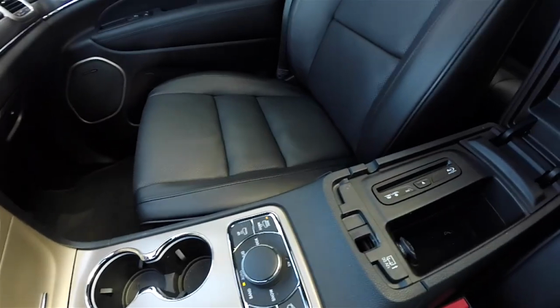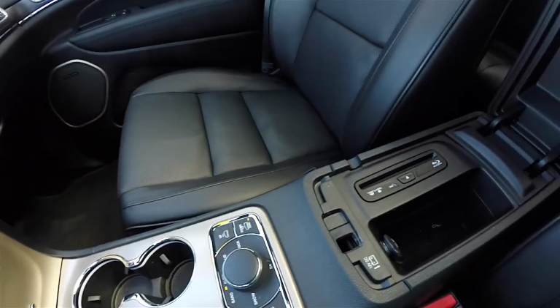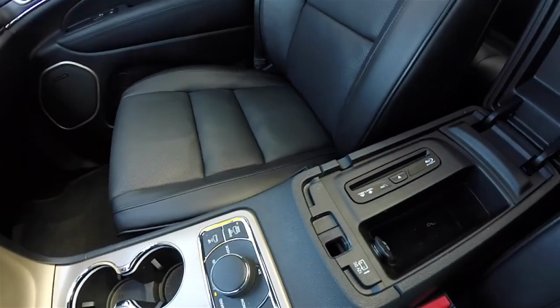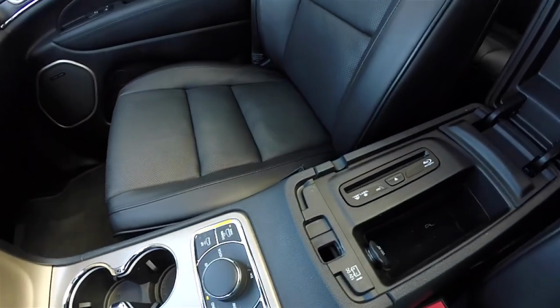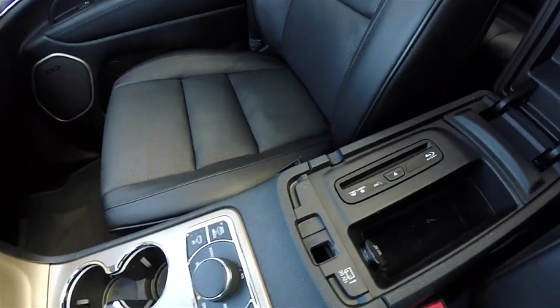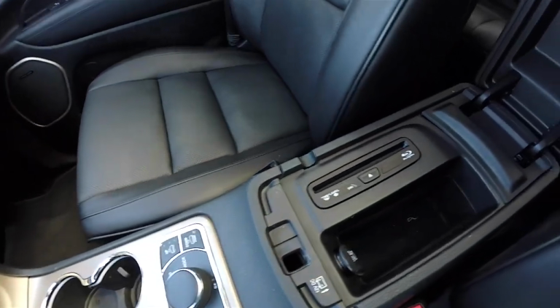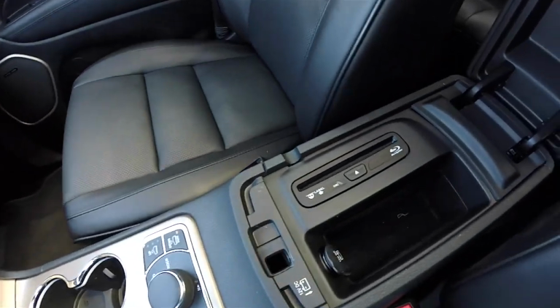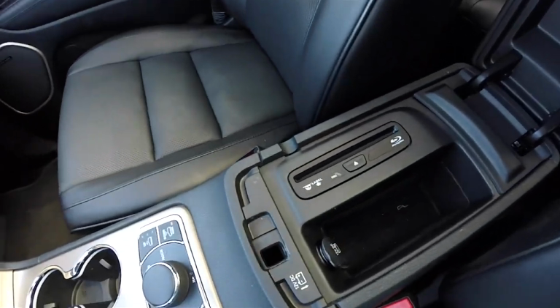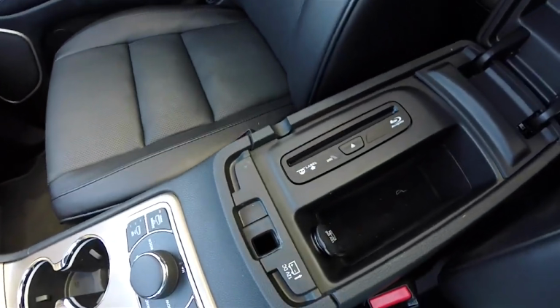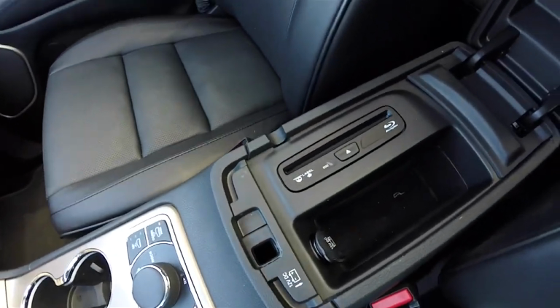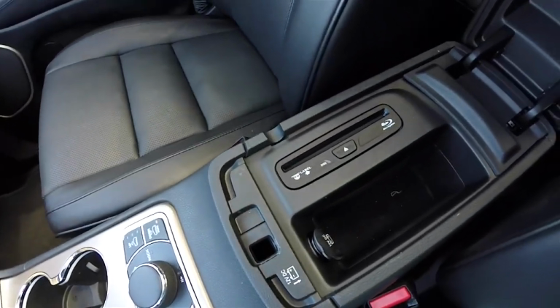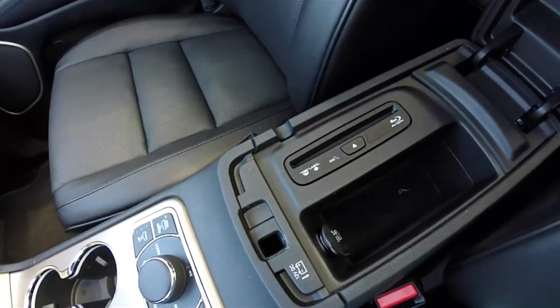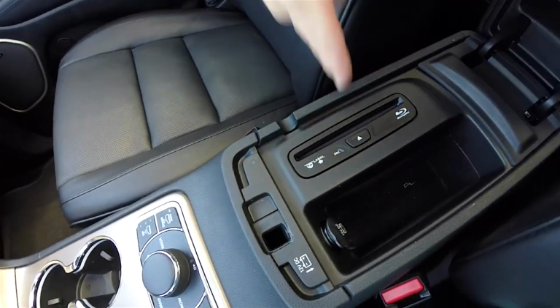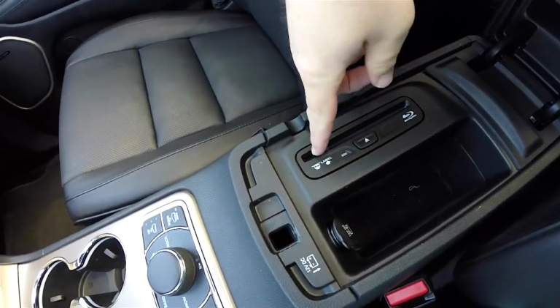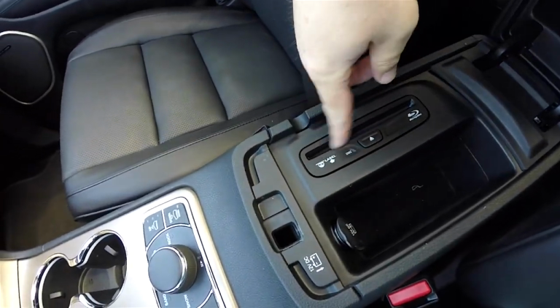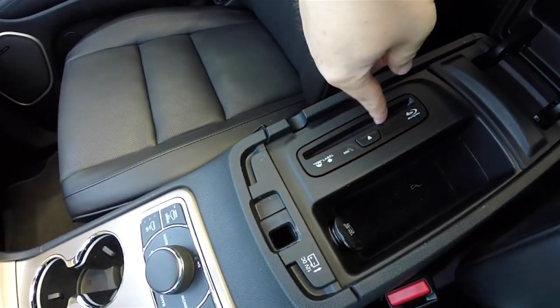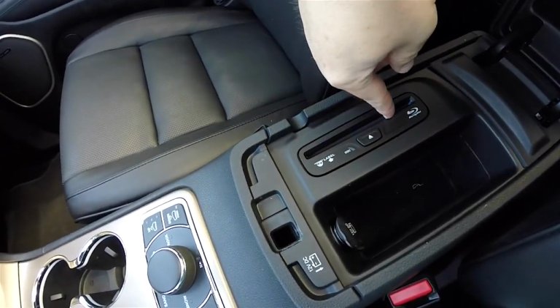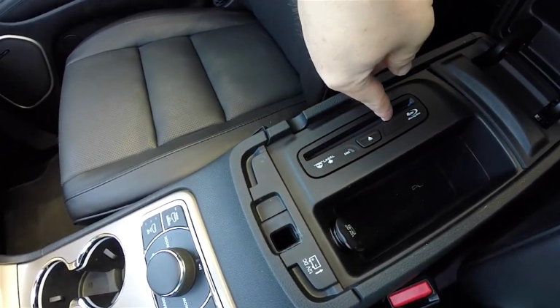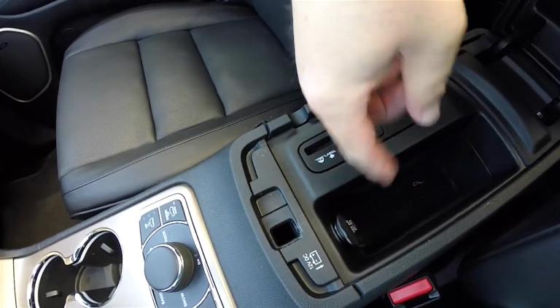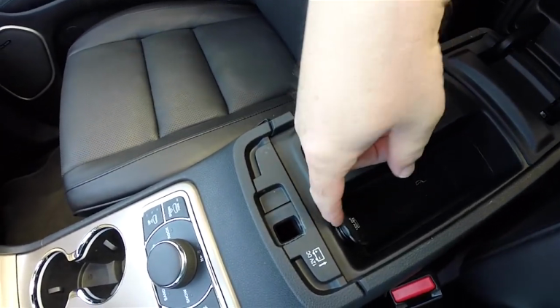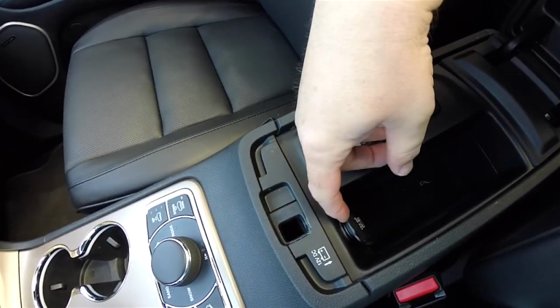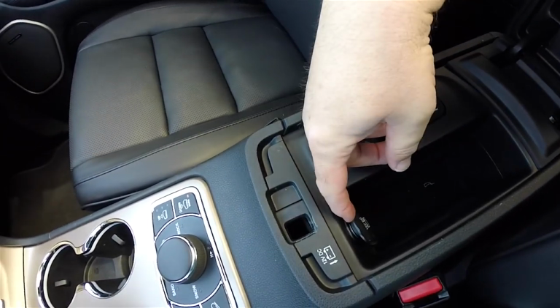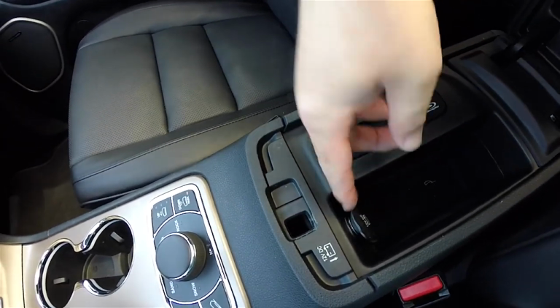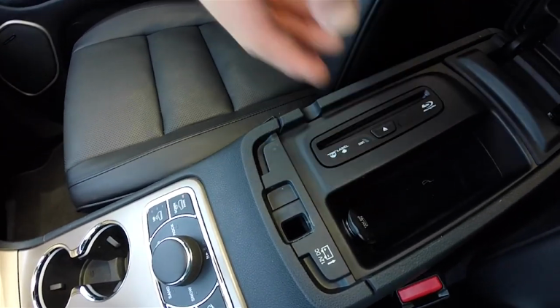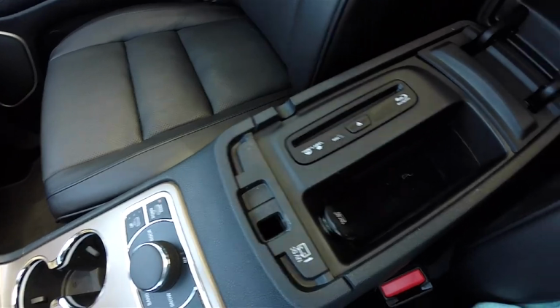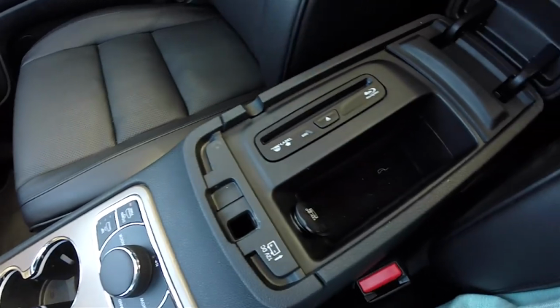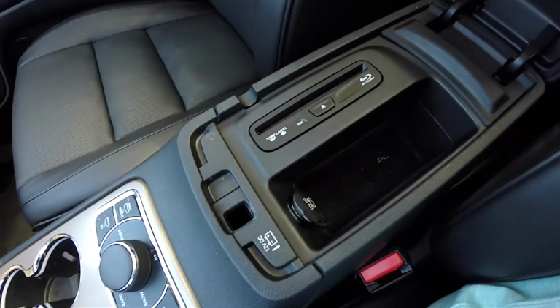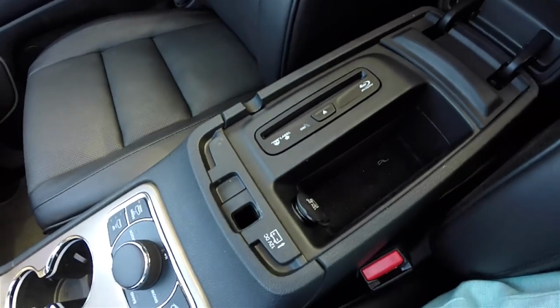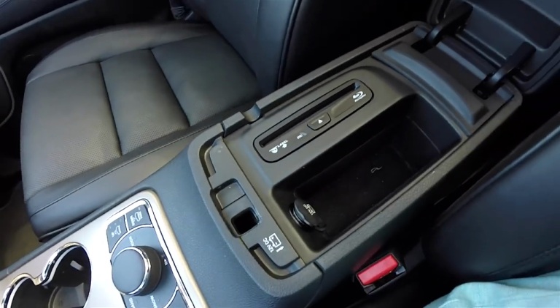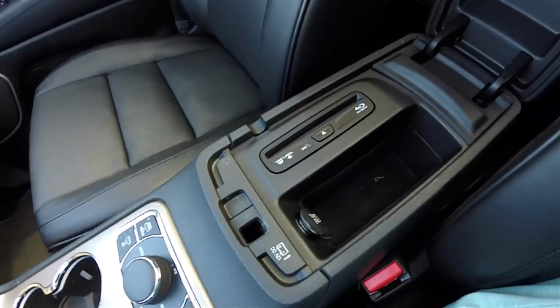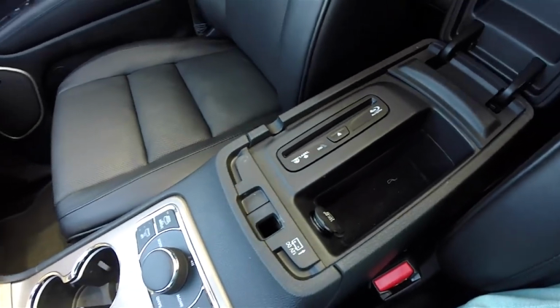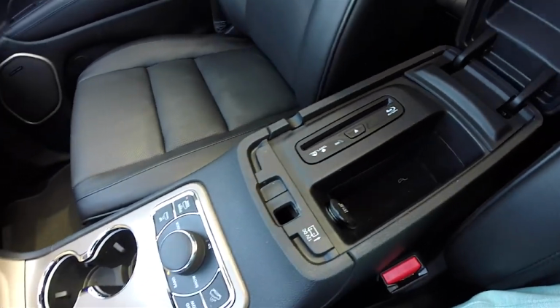Taking a look in the center armrest, you have a single-disc Blu-ray player, a 12-volt power point, and a small amount of storage.